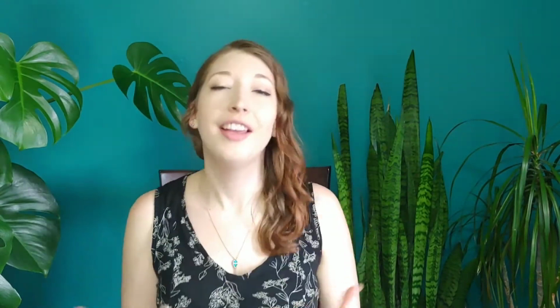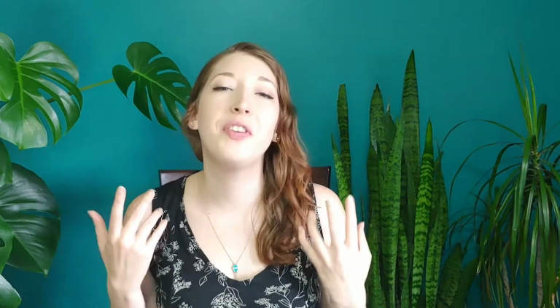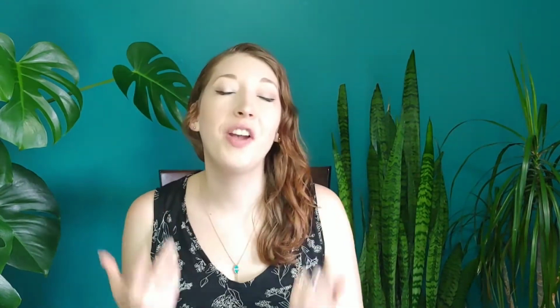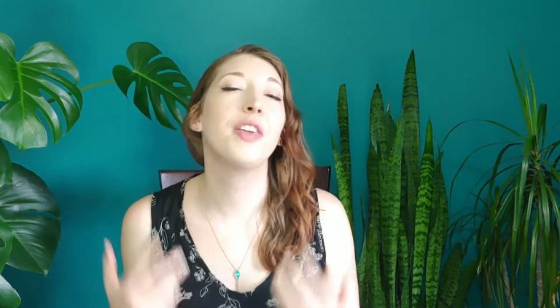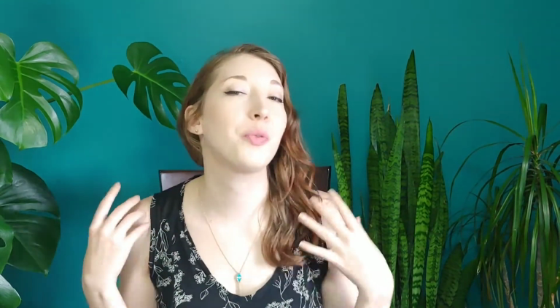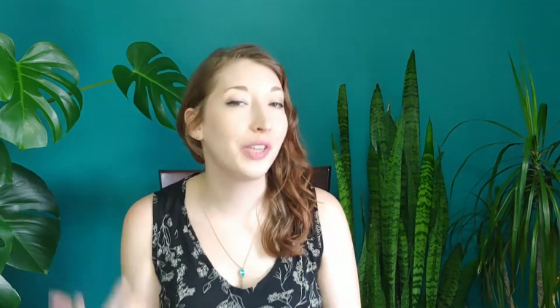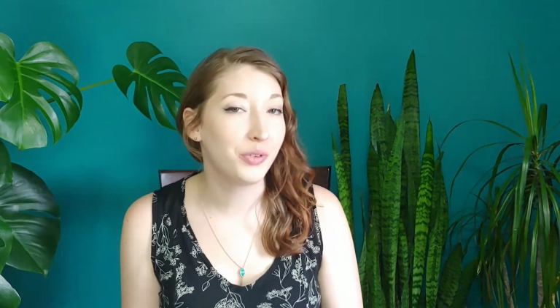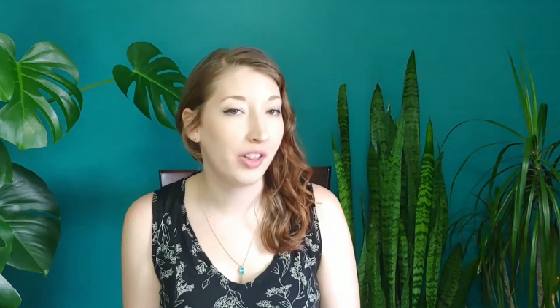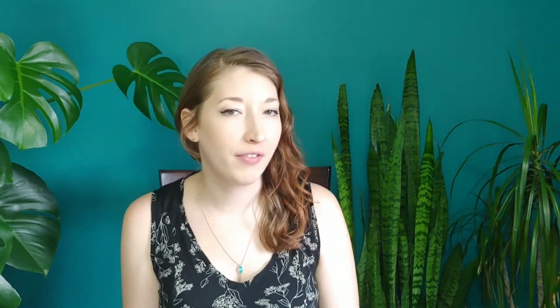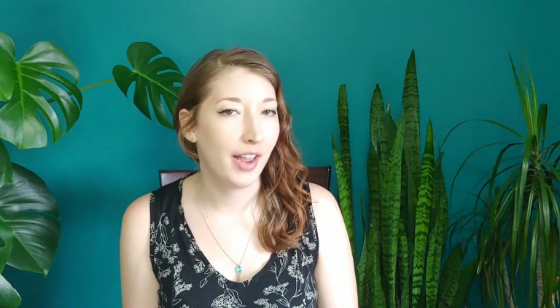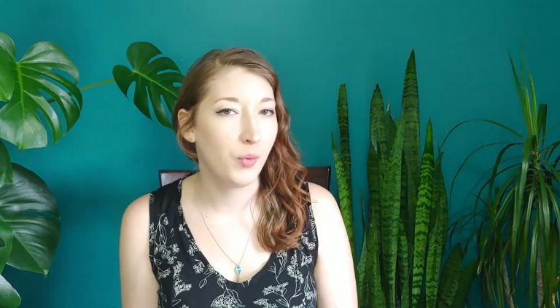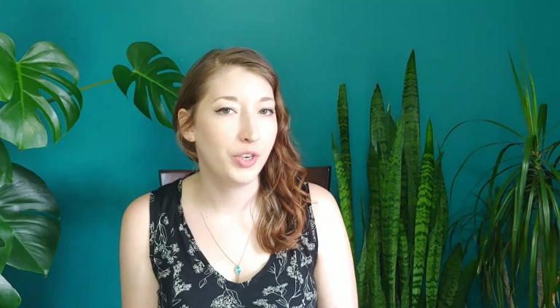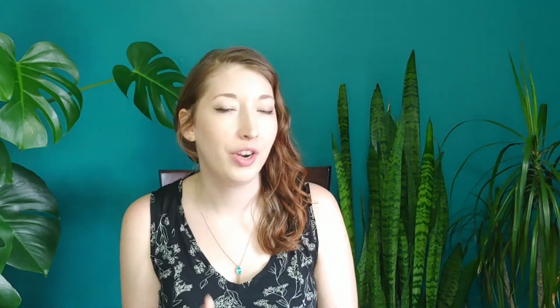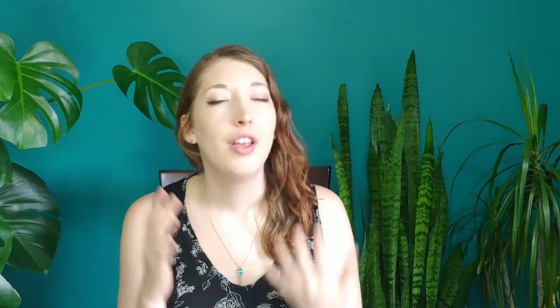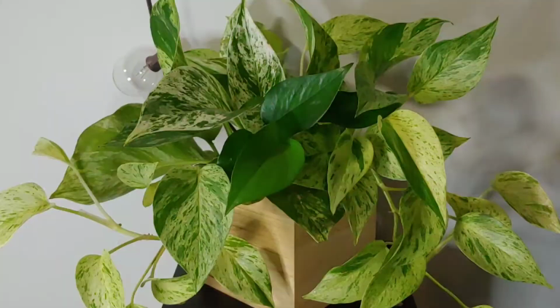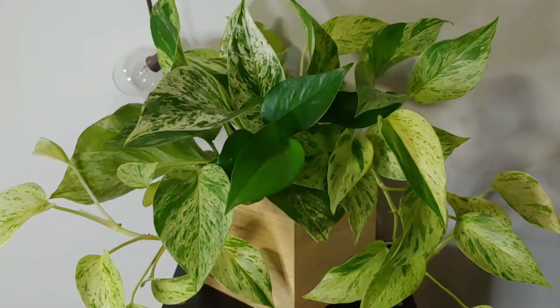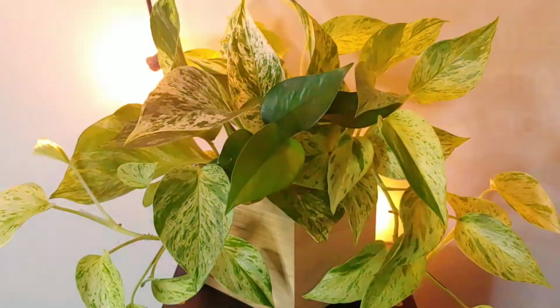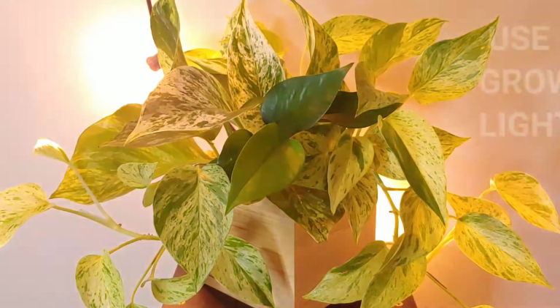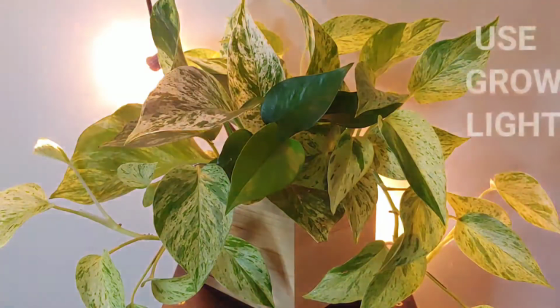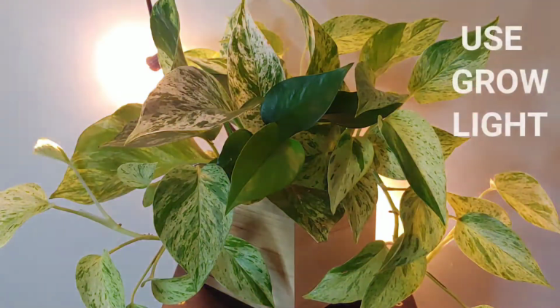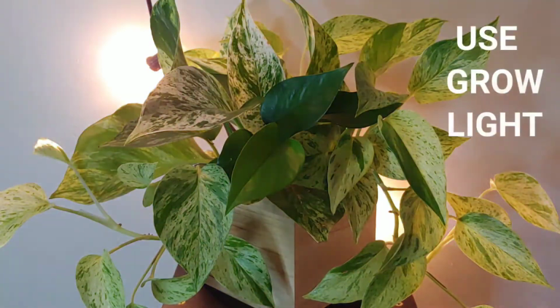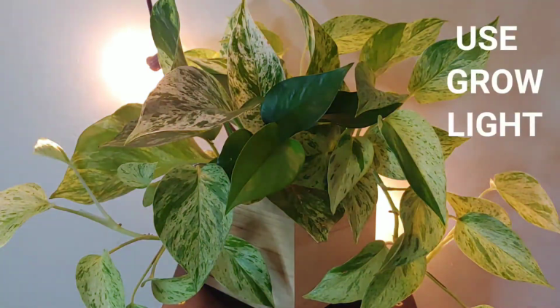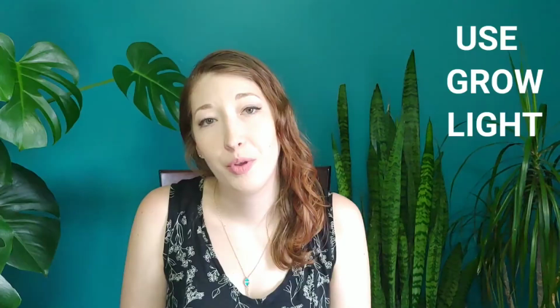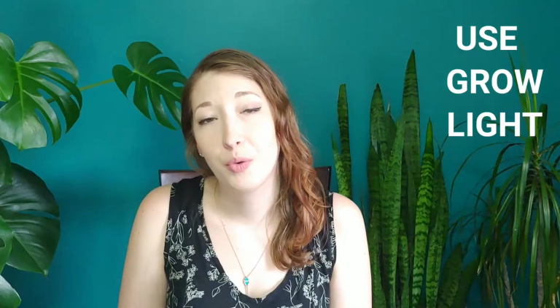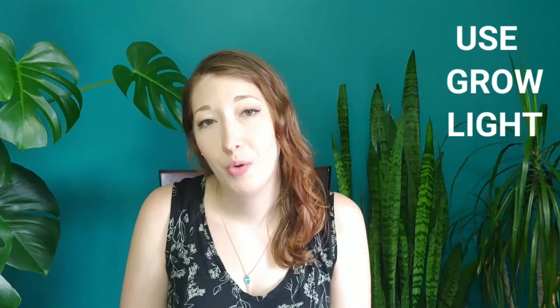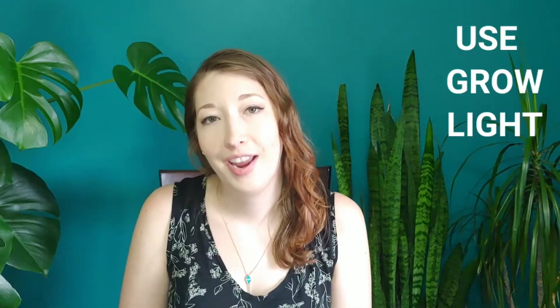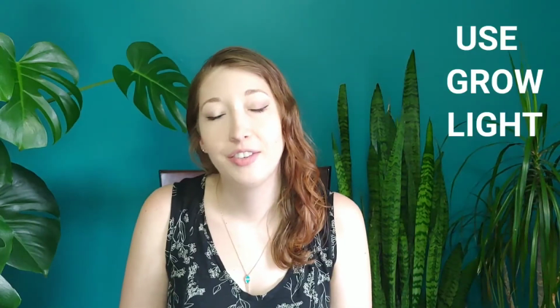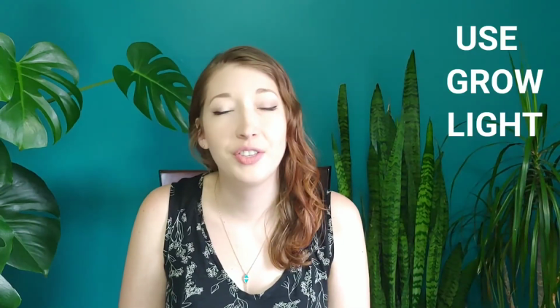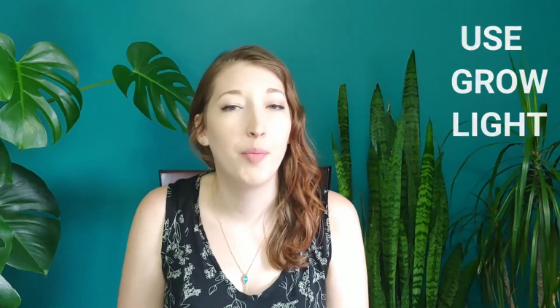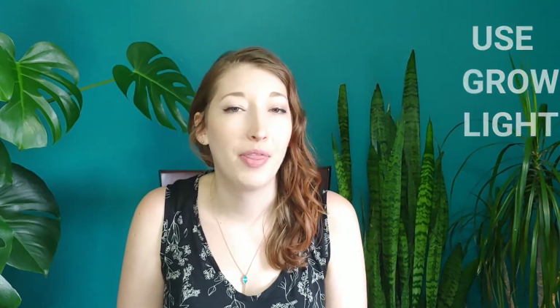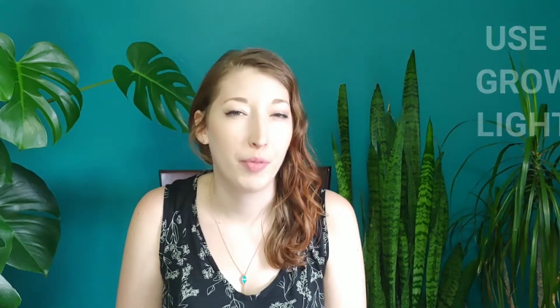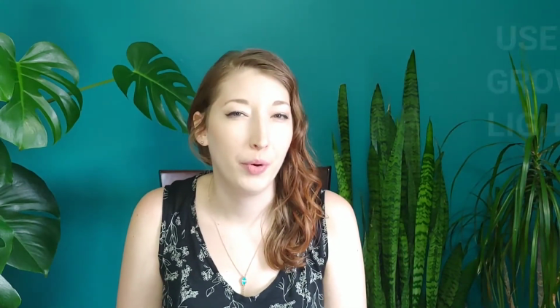If you find that you're really struggling for light in the winter, it's a good idea to try to supplement with a grow light just to help get them through.